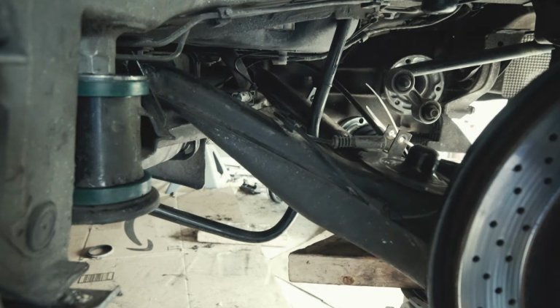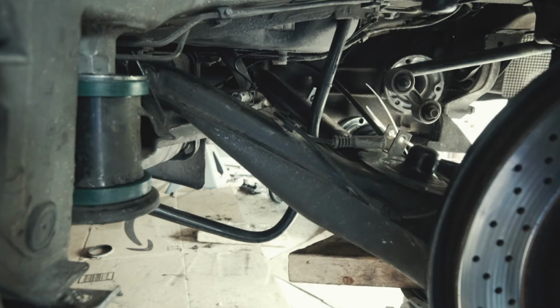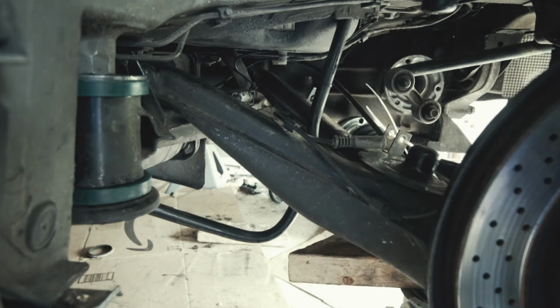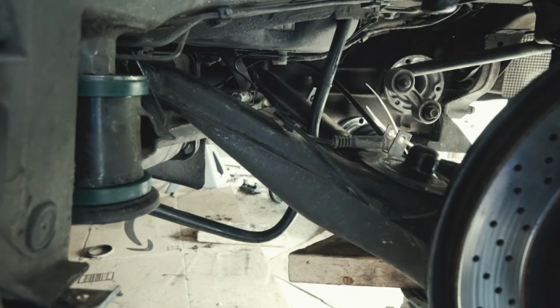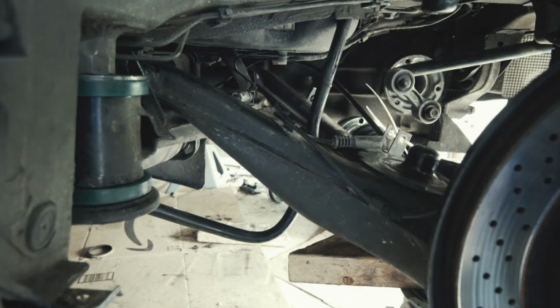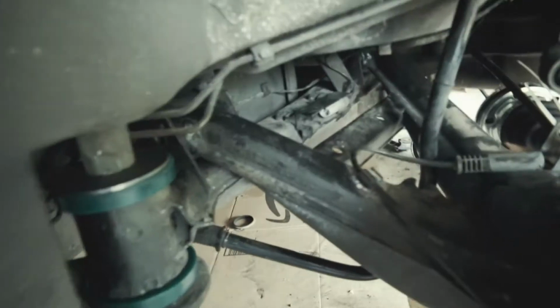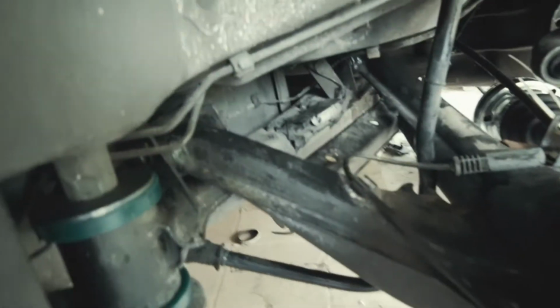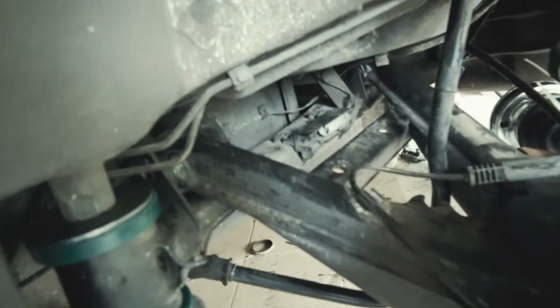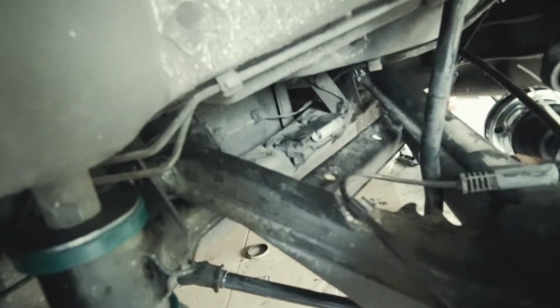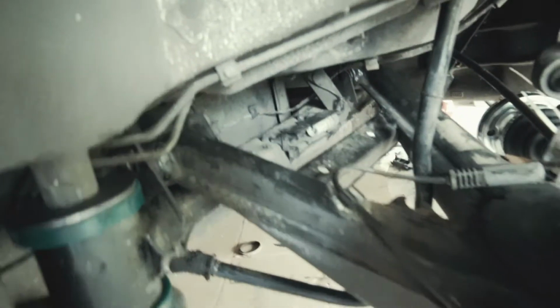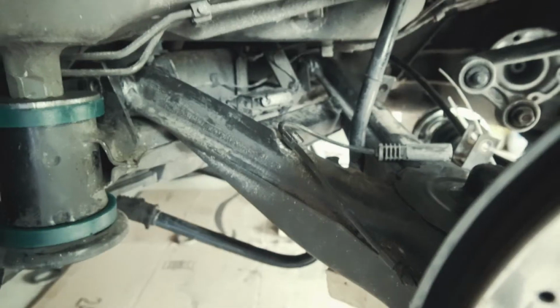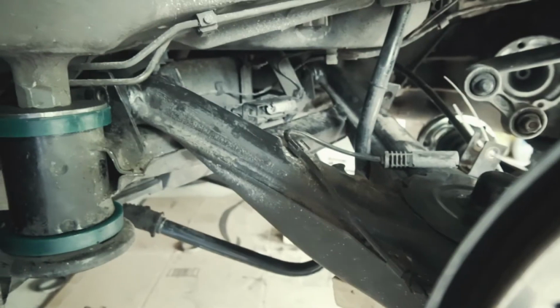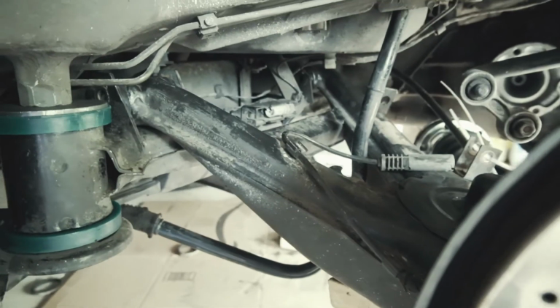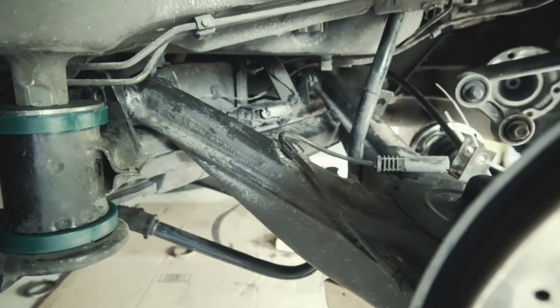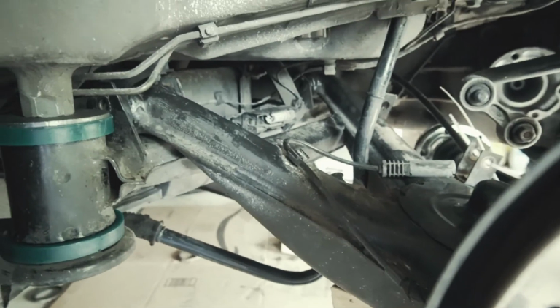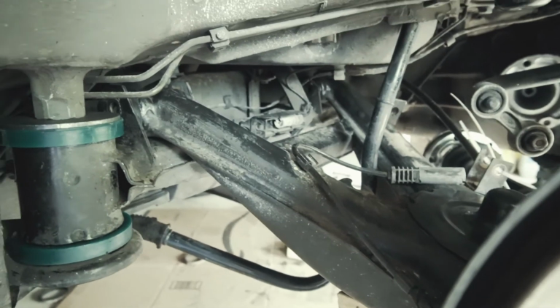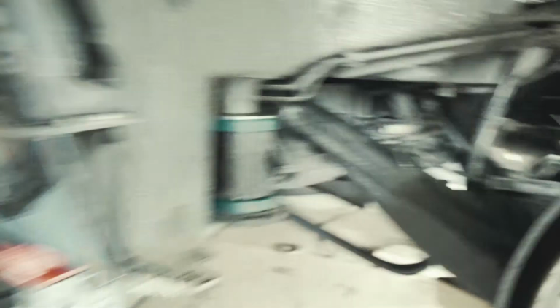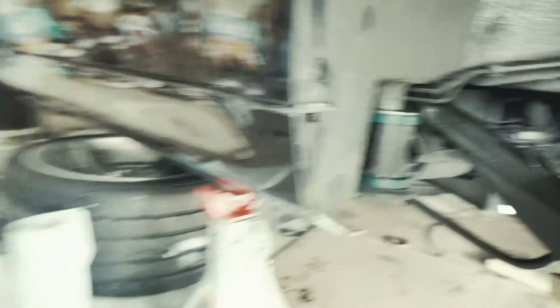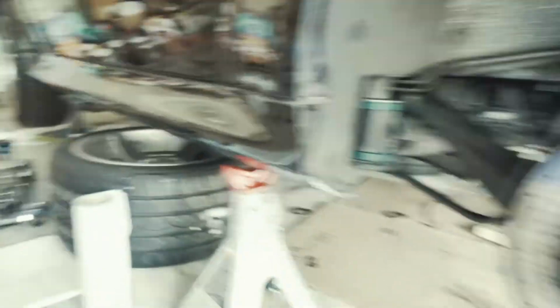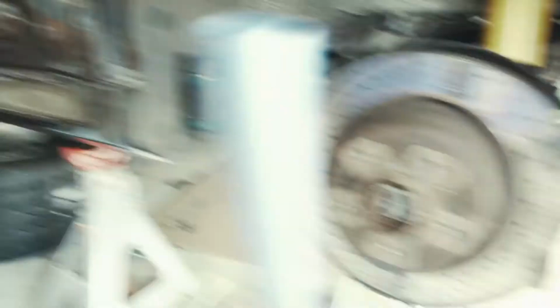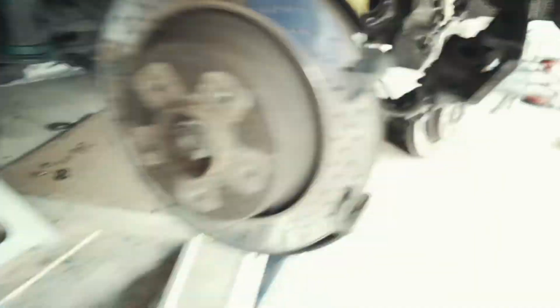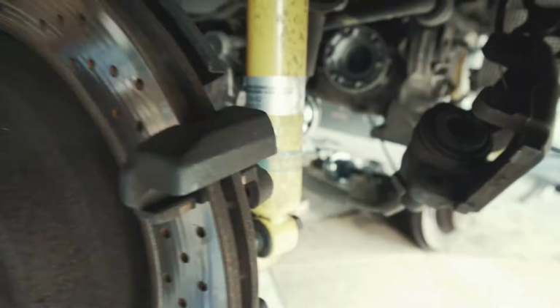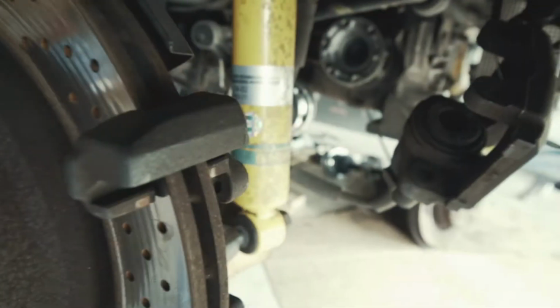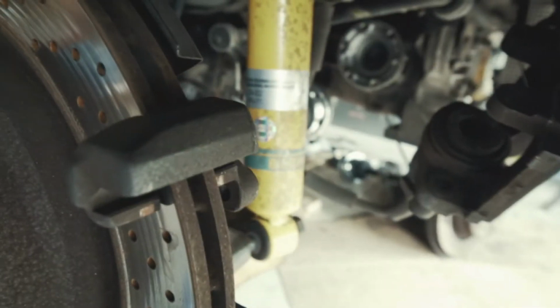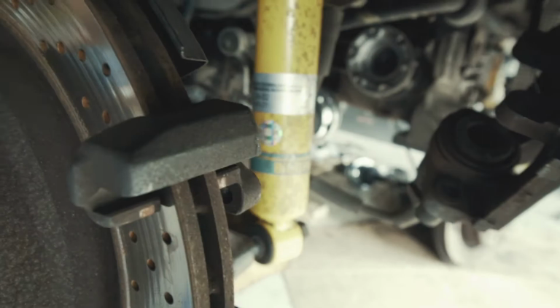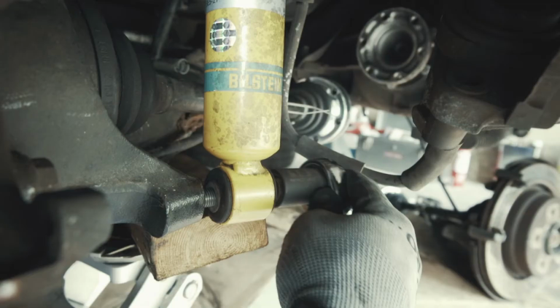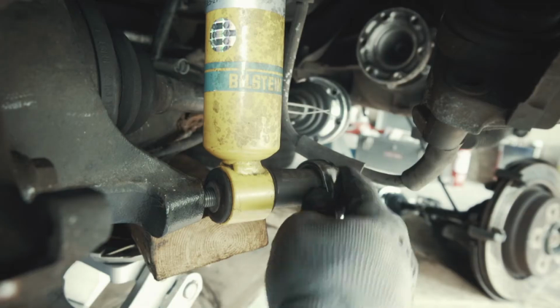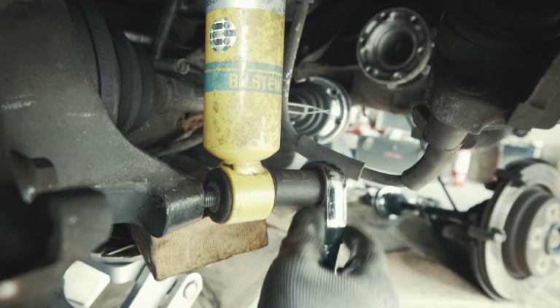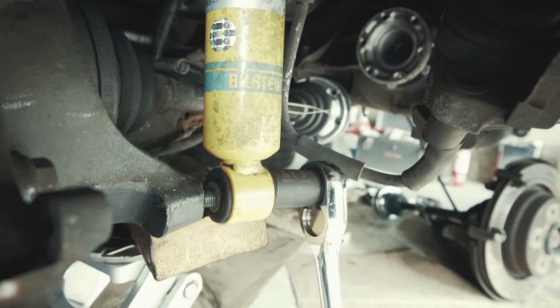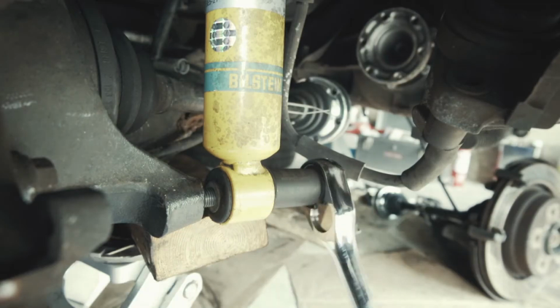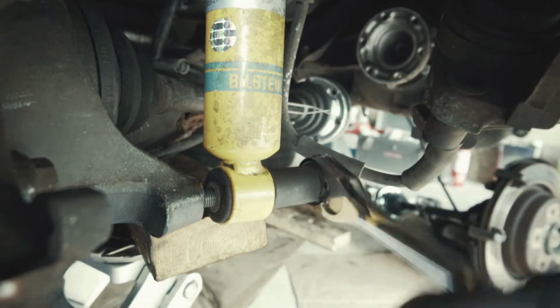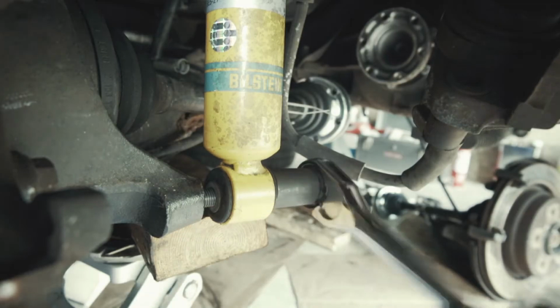Okay, I've got those slotted in, the front end, and just threading this in.